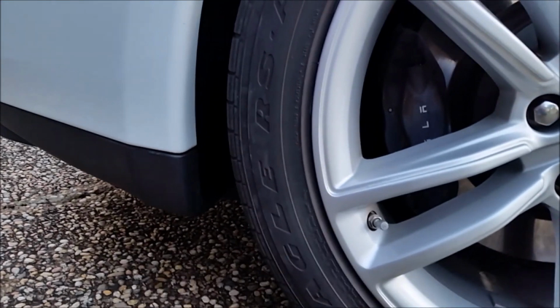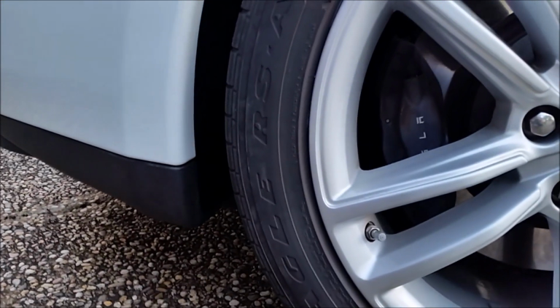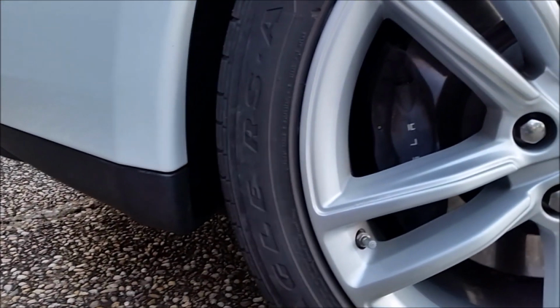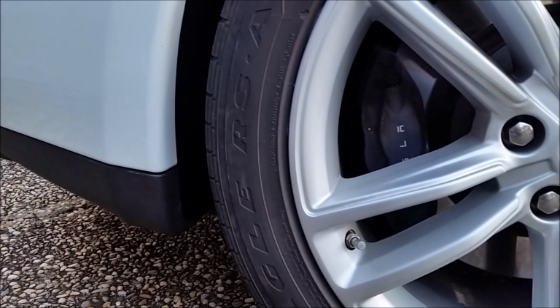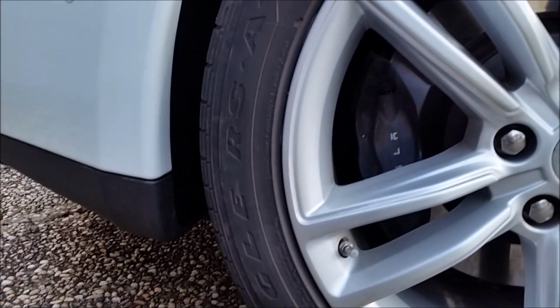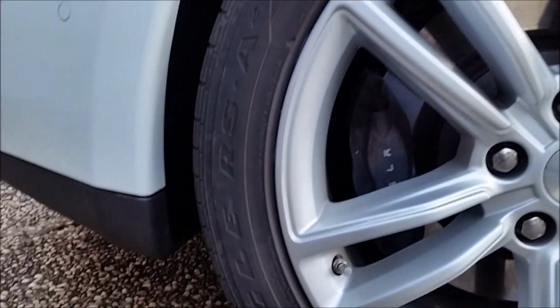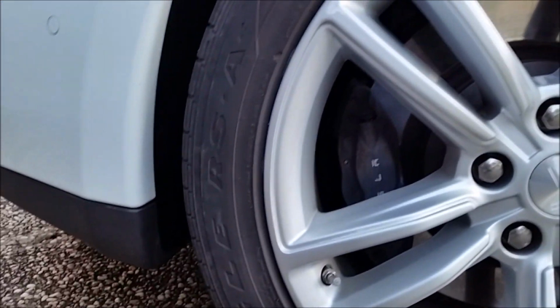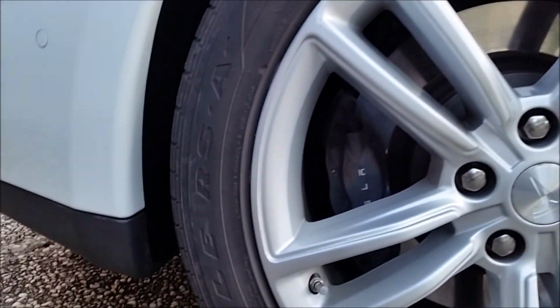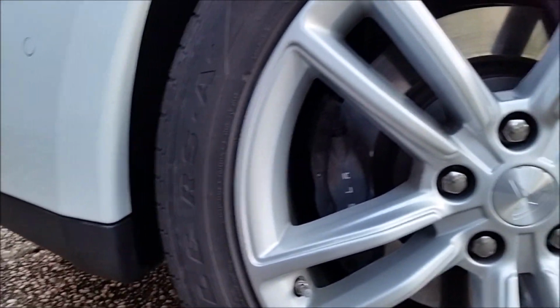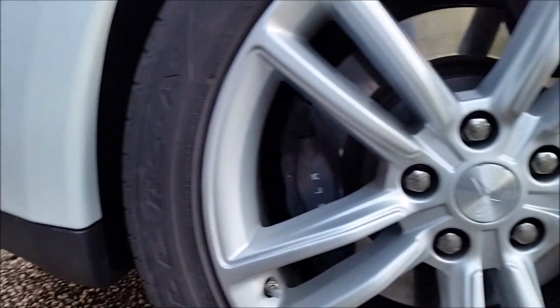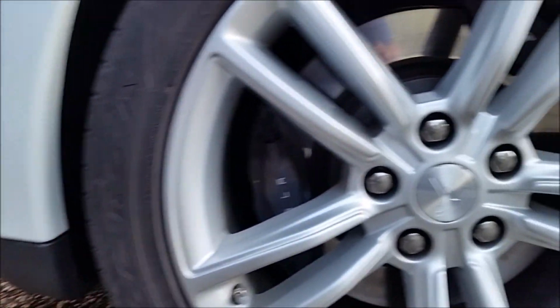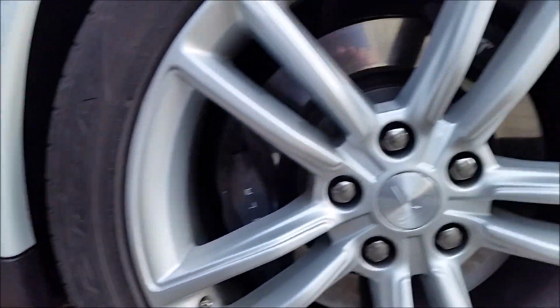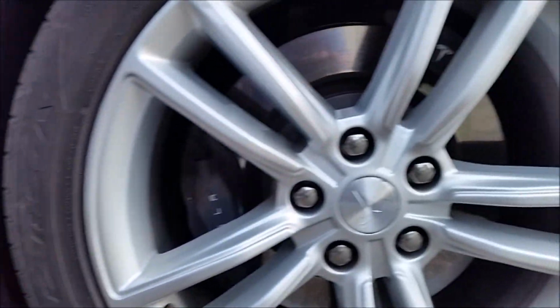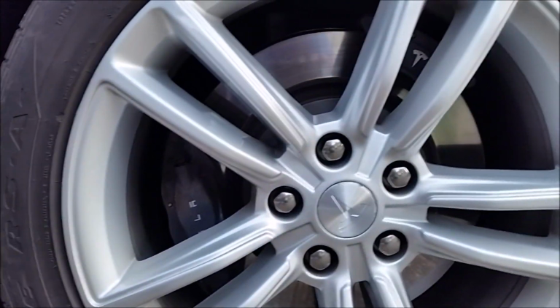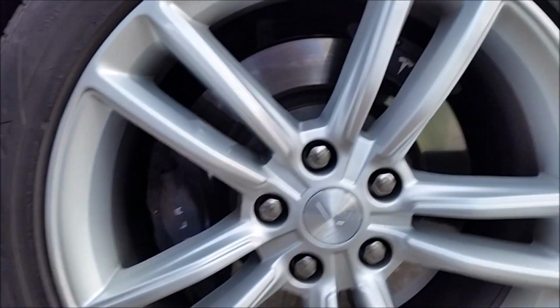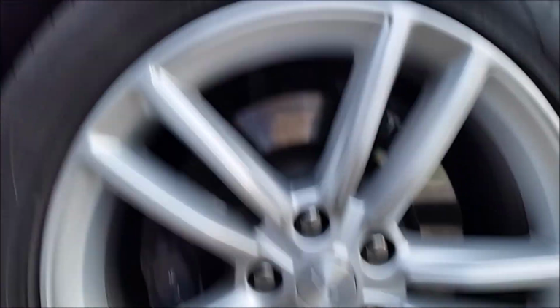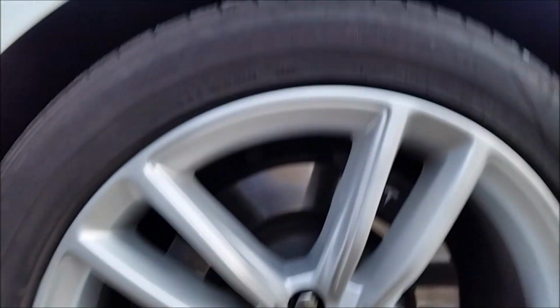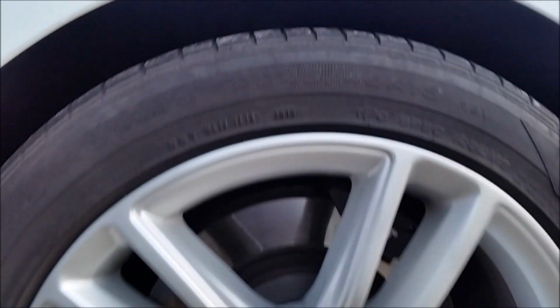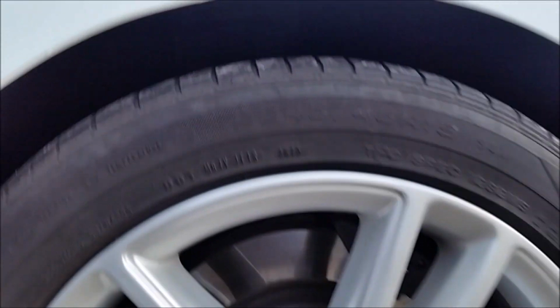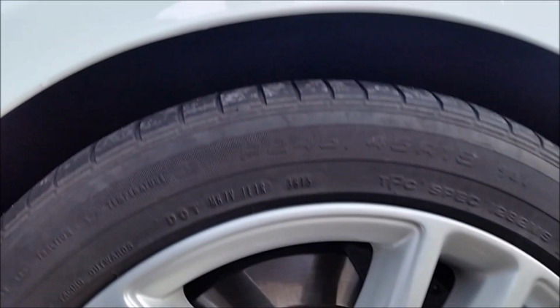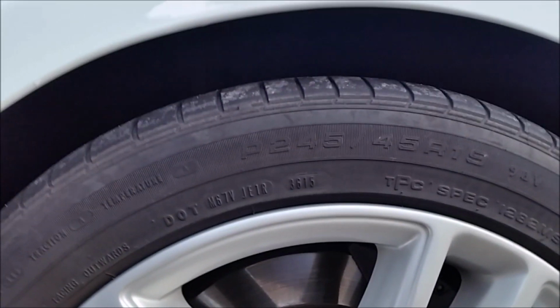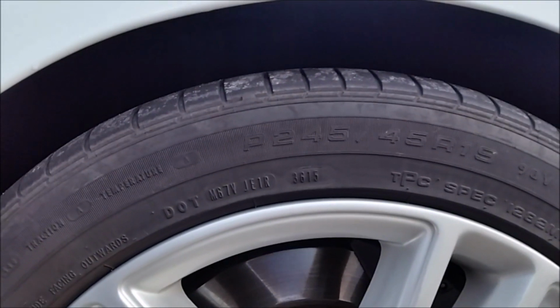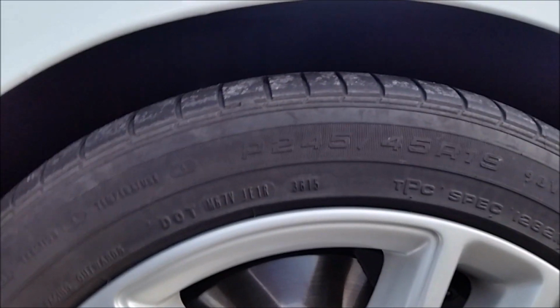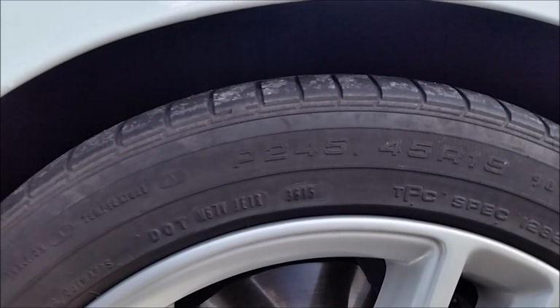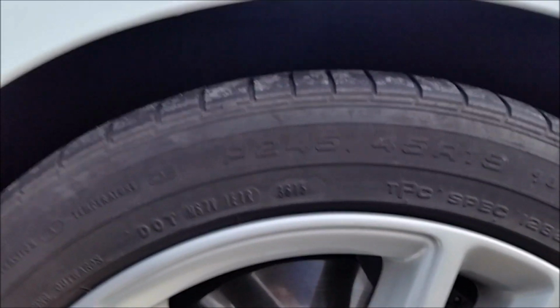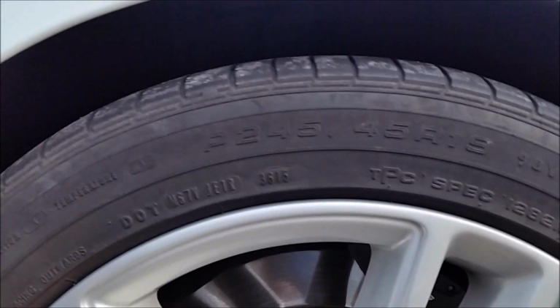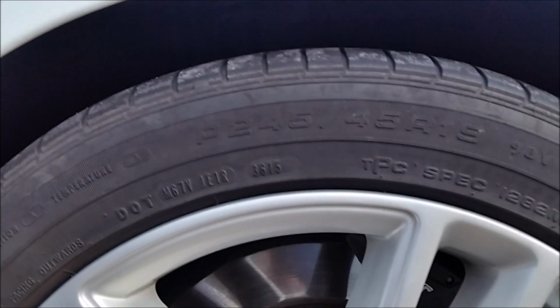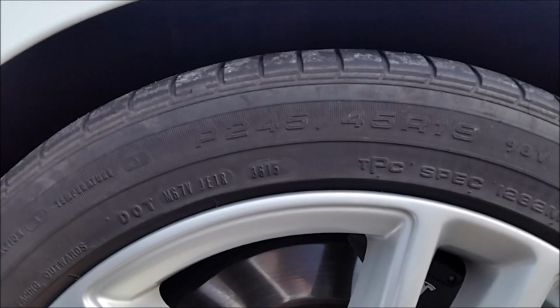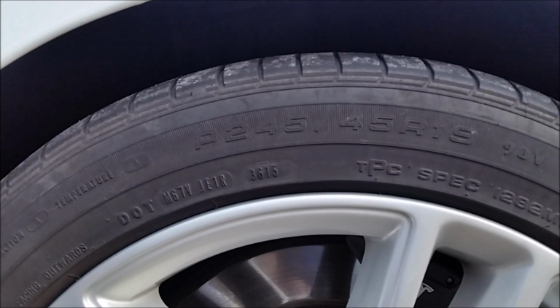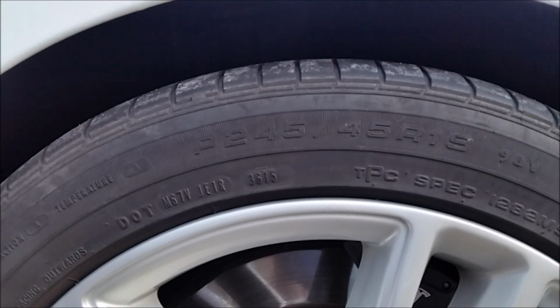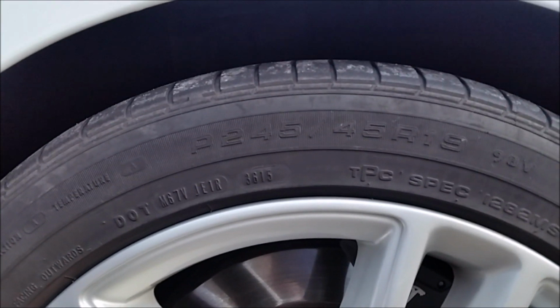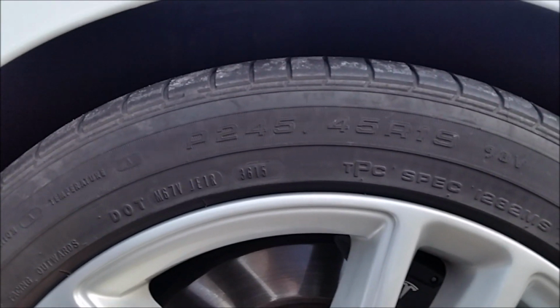These are Goodyear Eagle RSA, so it's a 245/45/19, and they are pretty much done now.